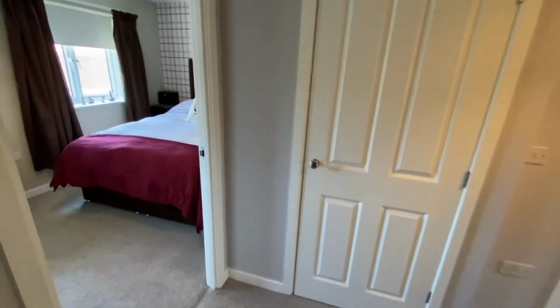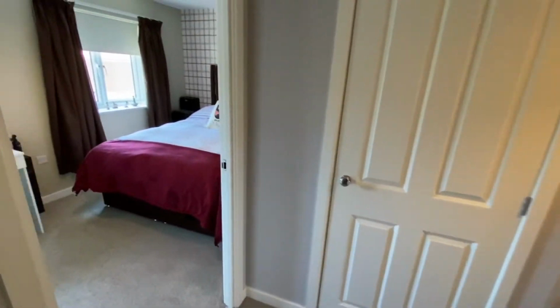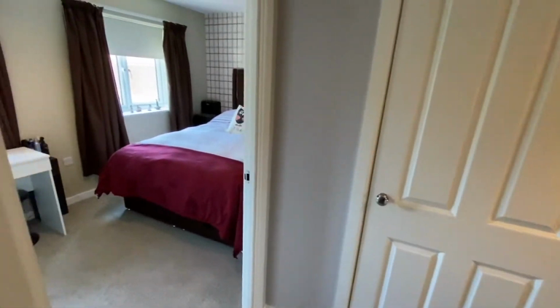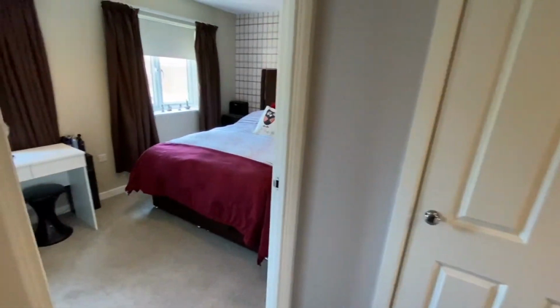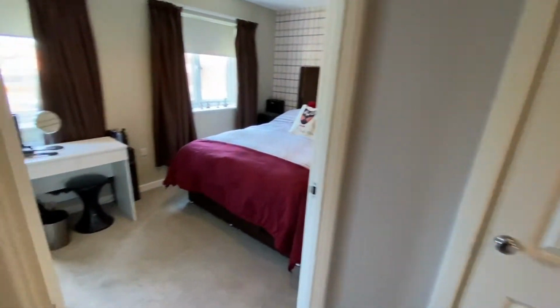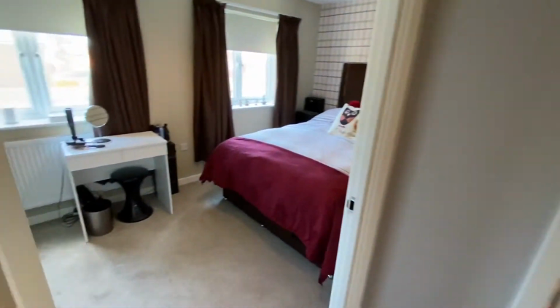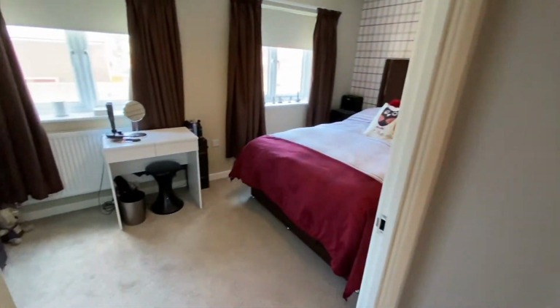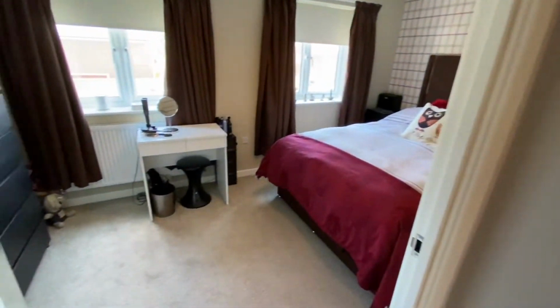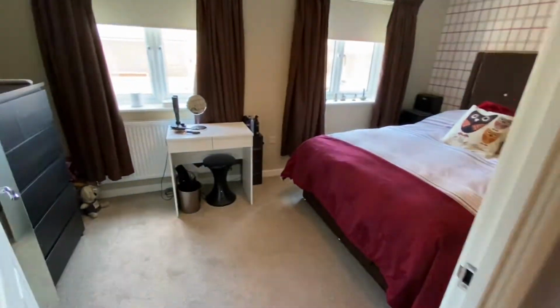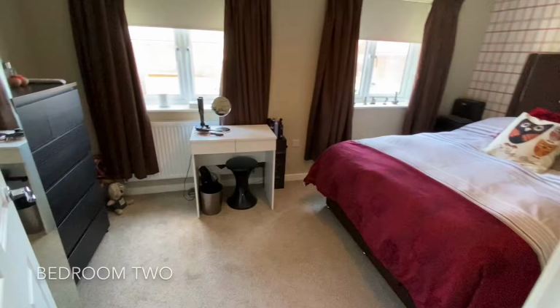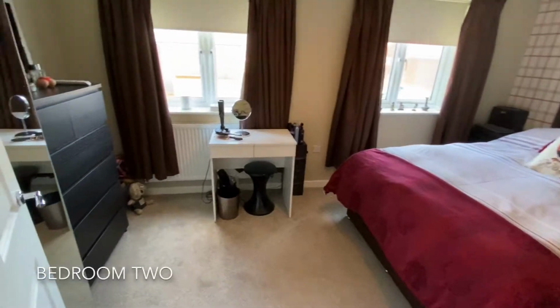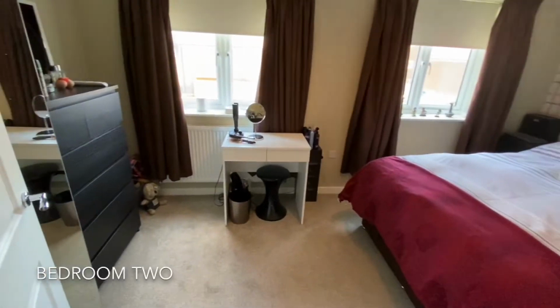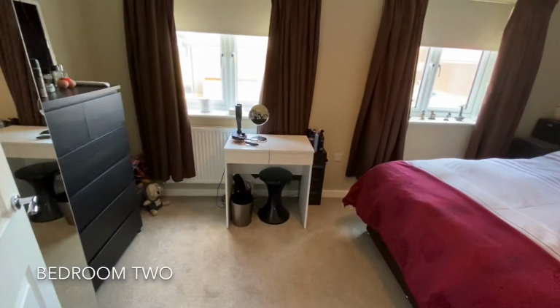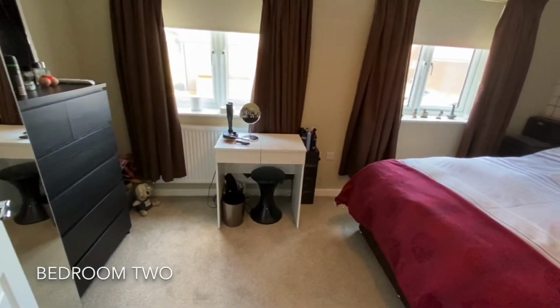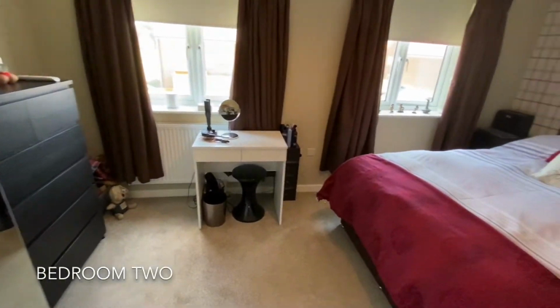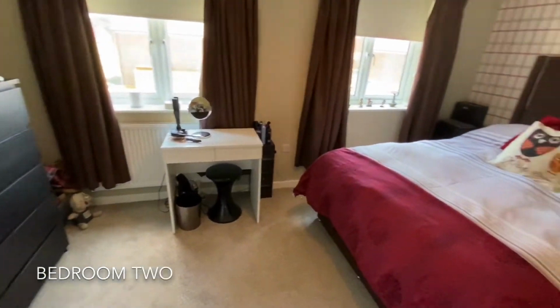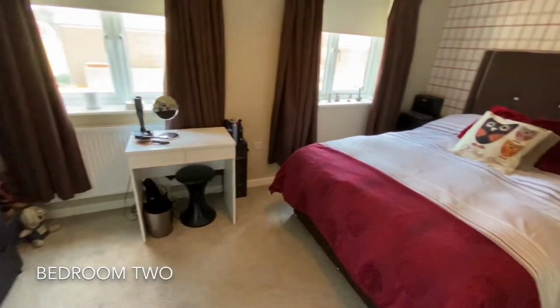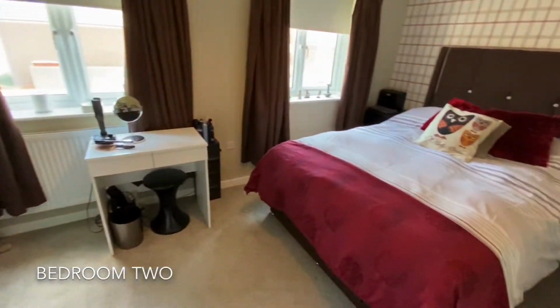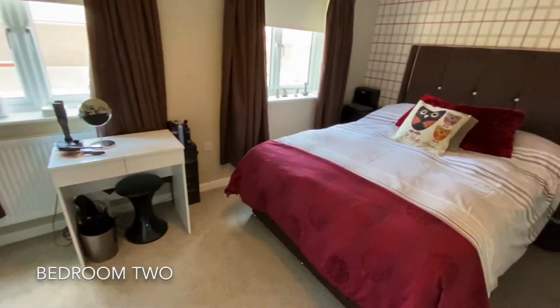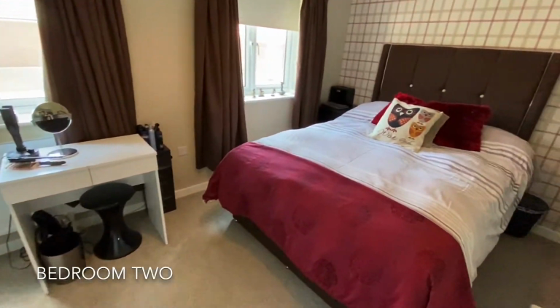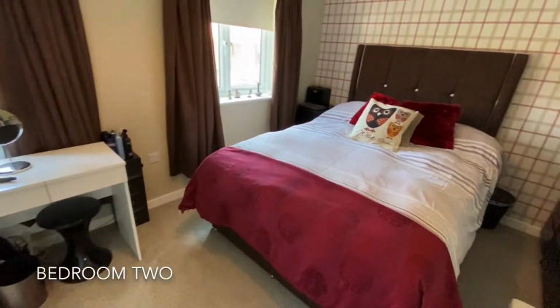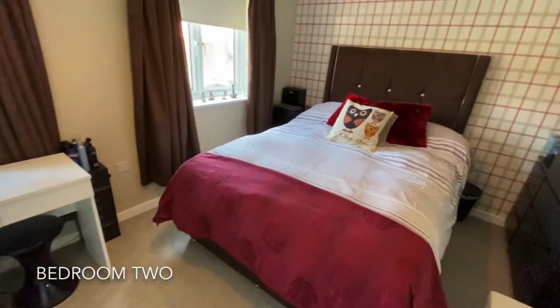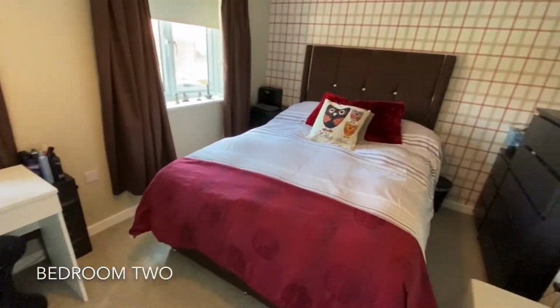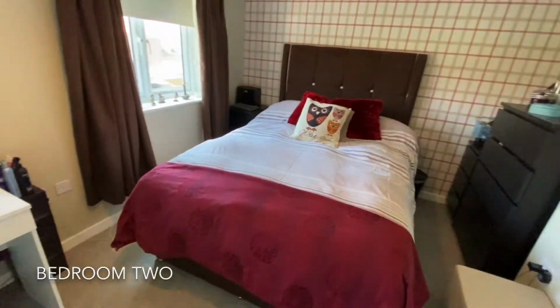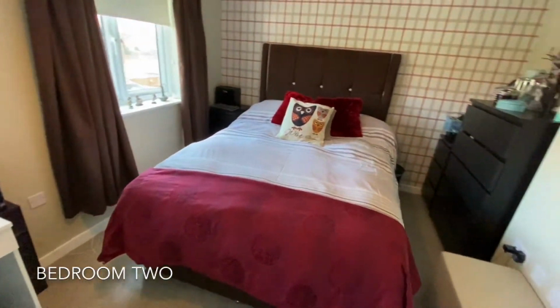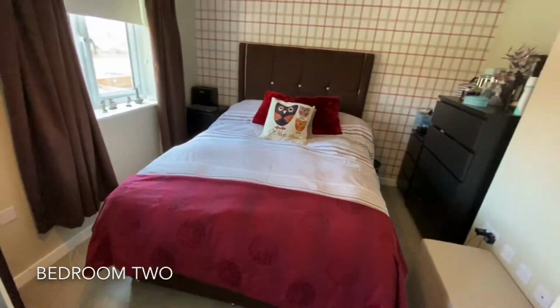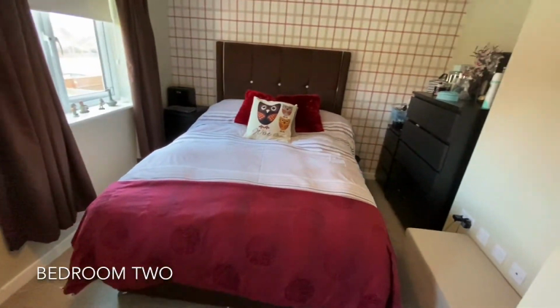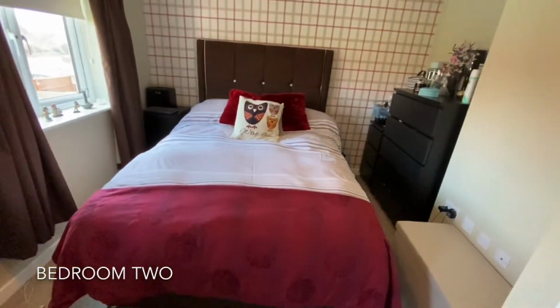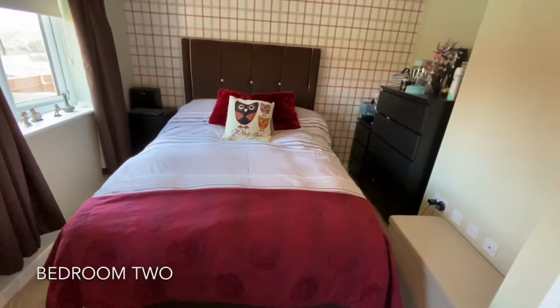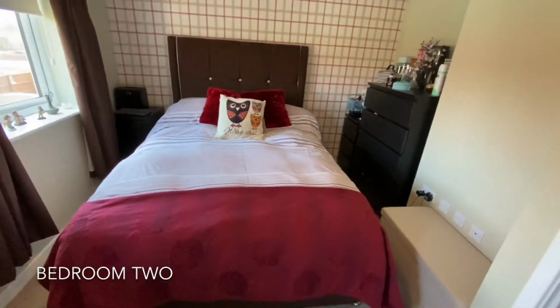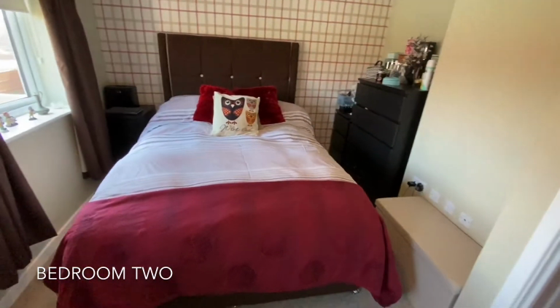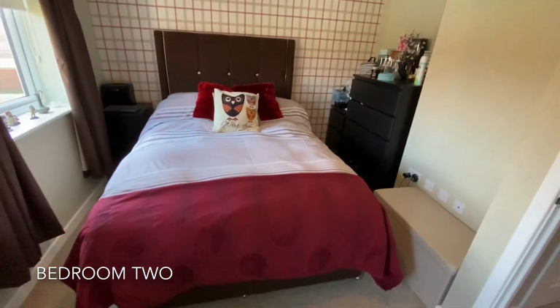As we head upstairs, the first room encountered is the second bedroom, proving here to be a fantastic sized double room.